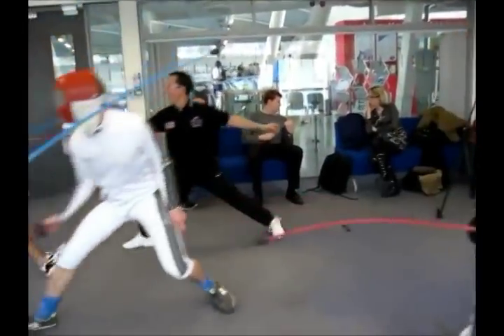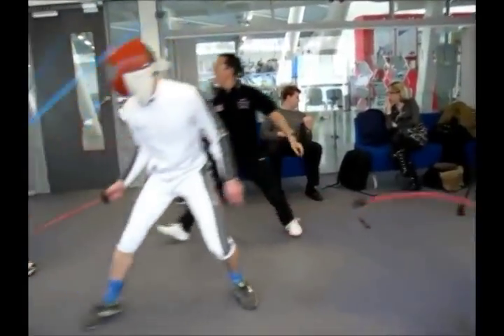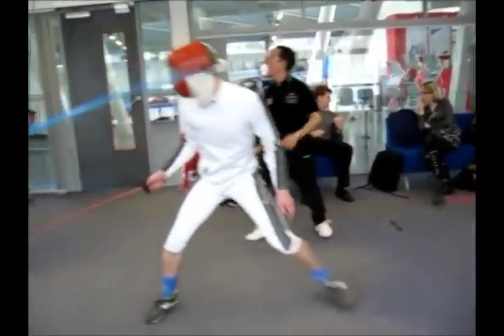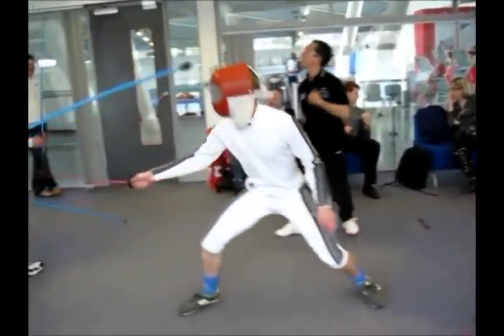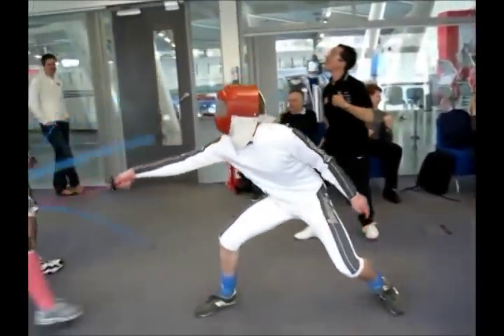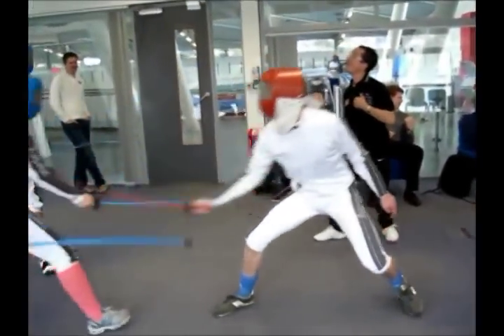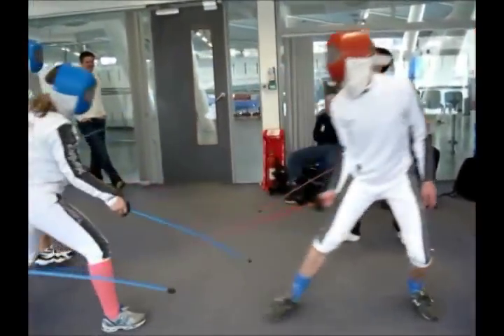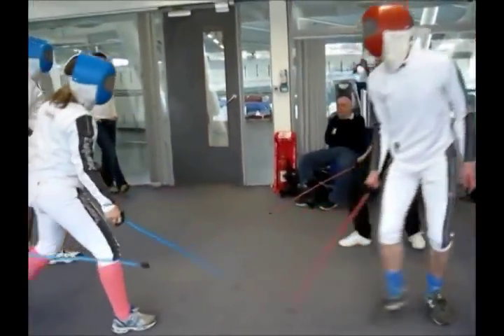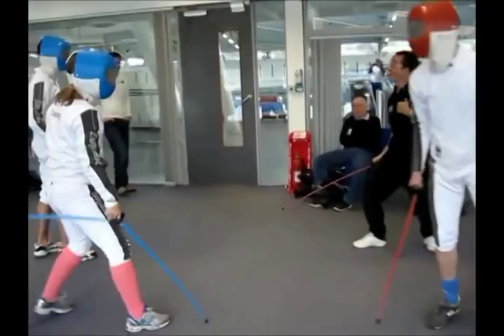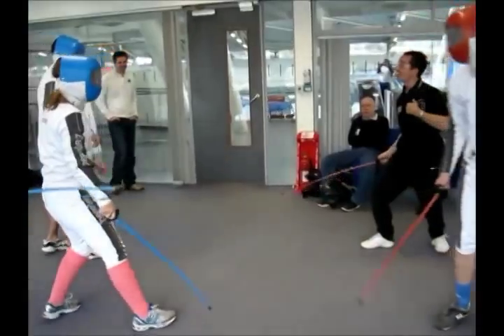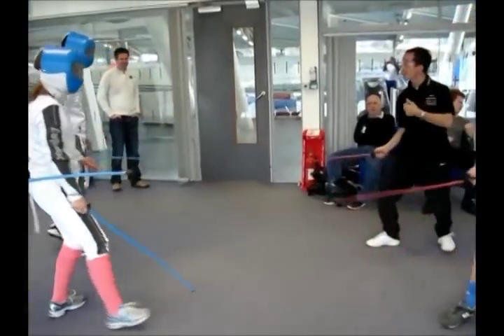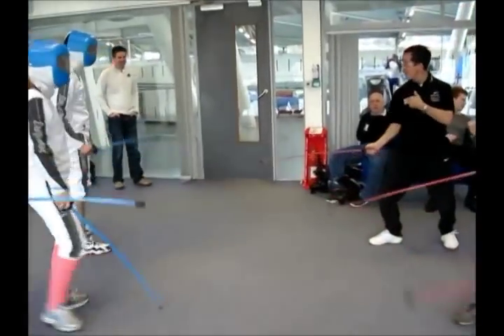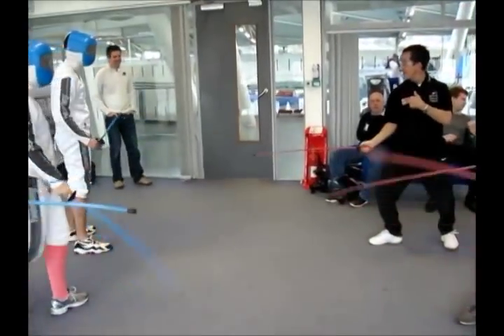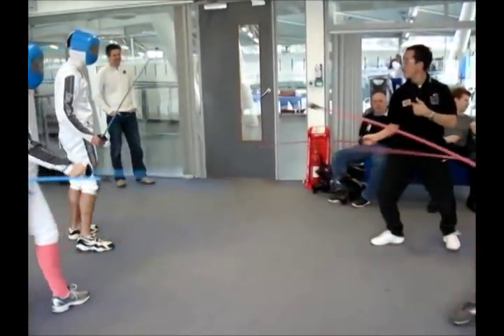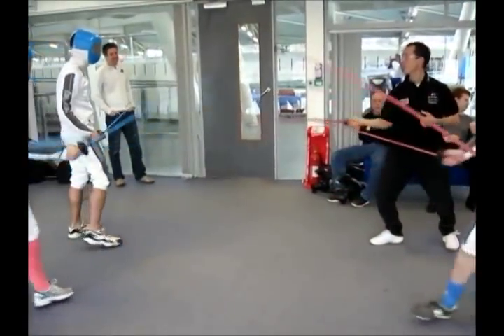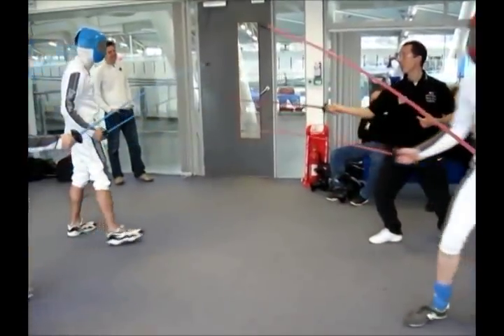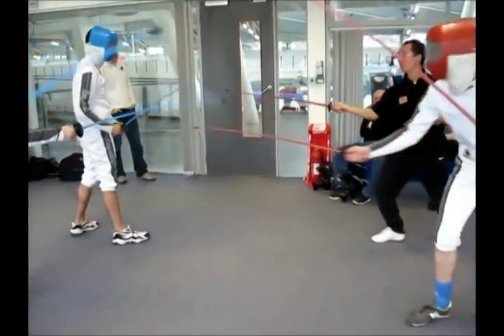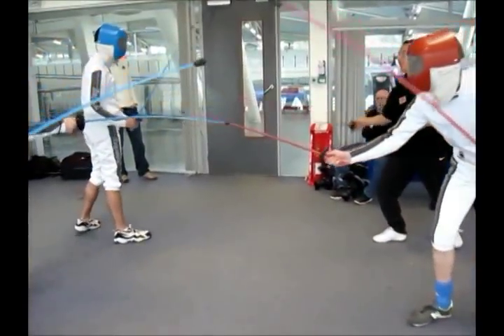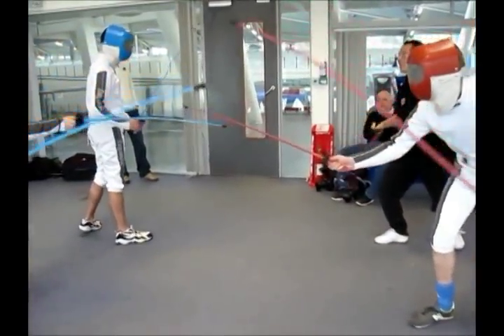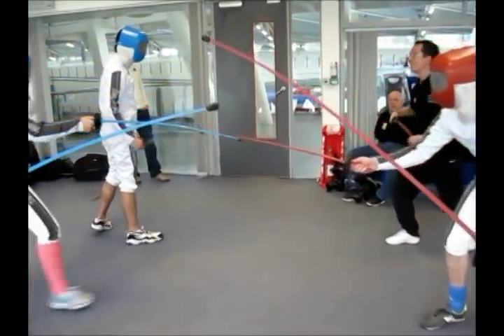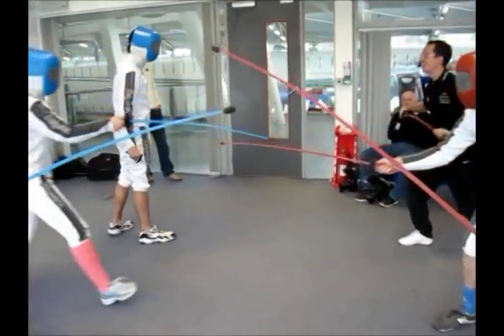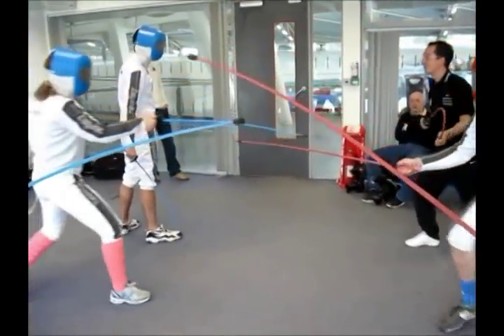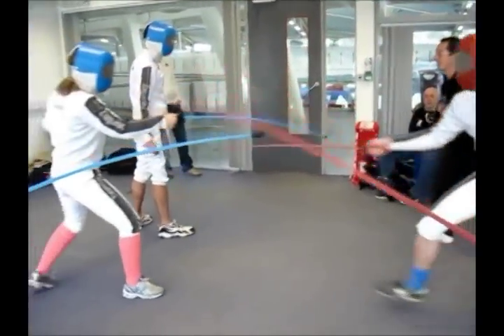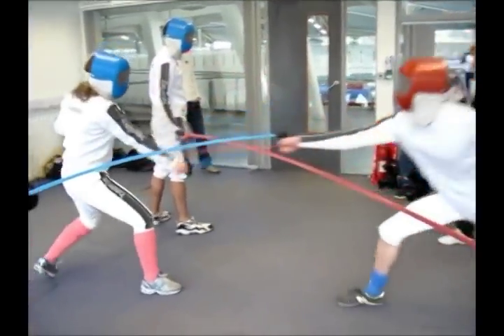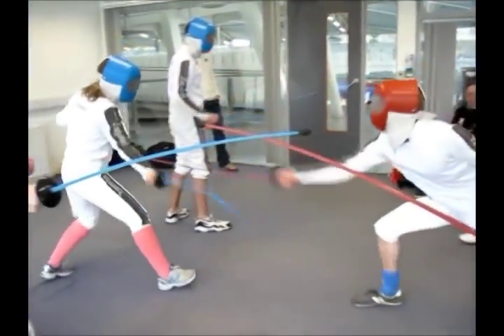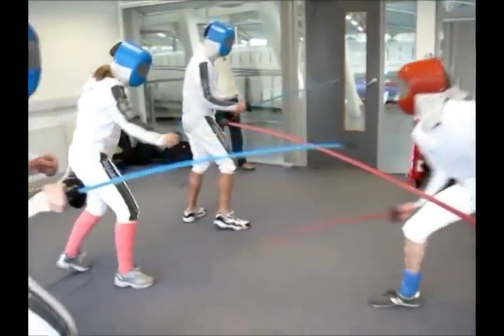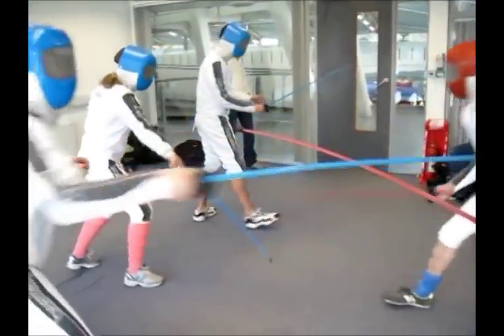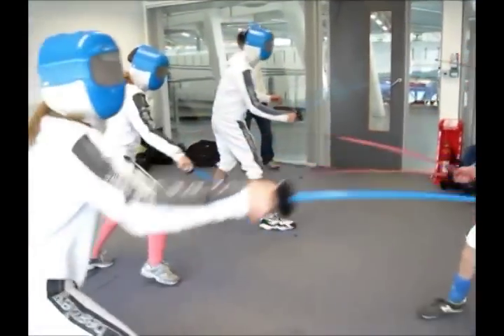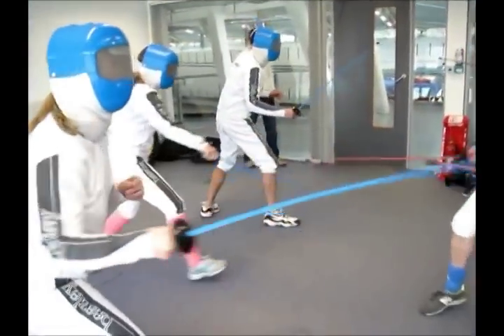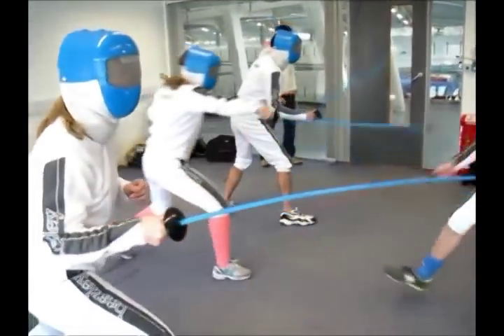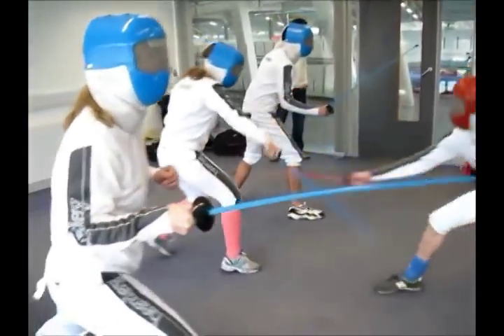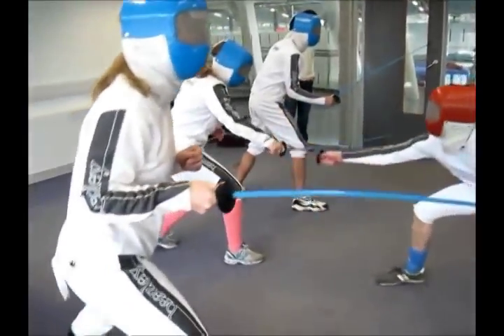I started first there. You hit me. I started first — that's mine. Ready? Fence.